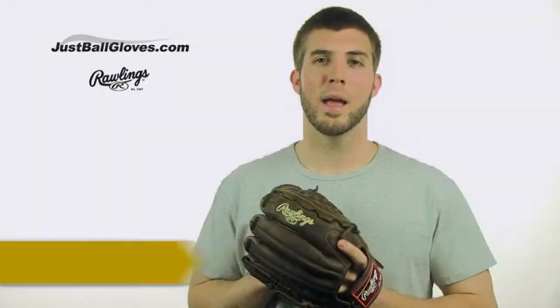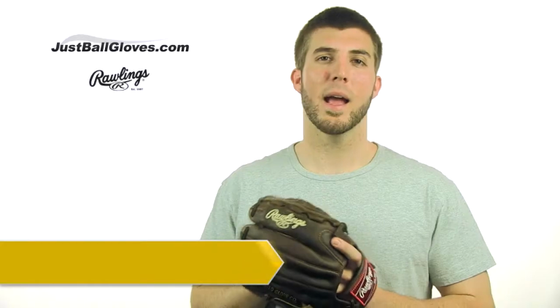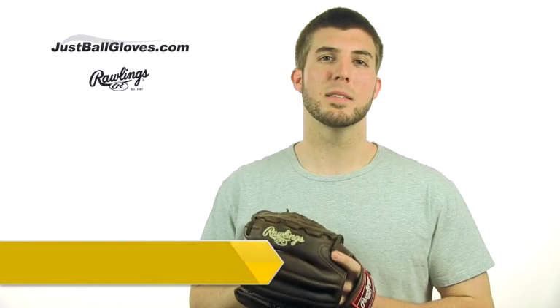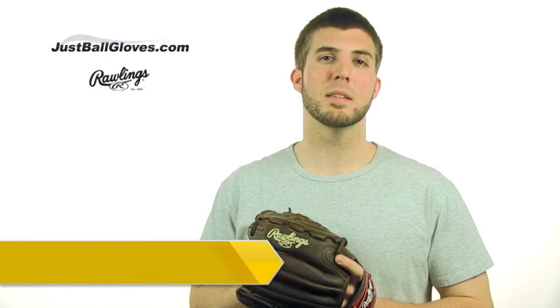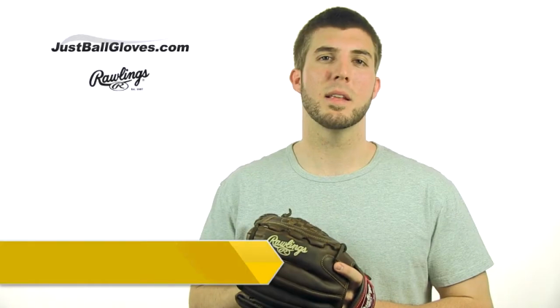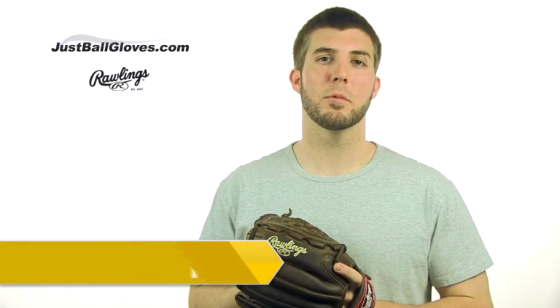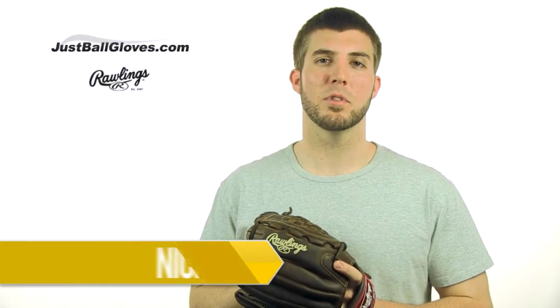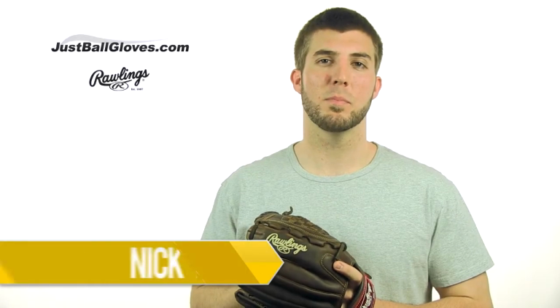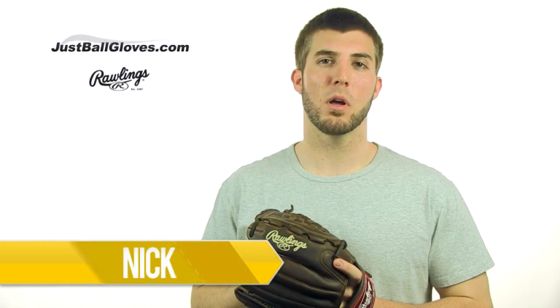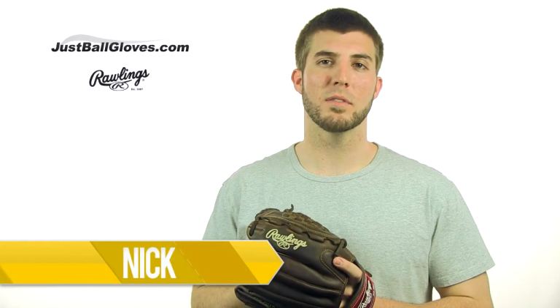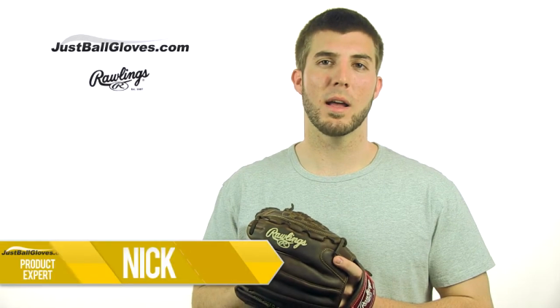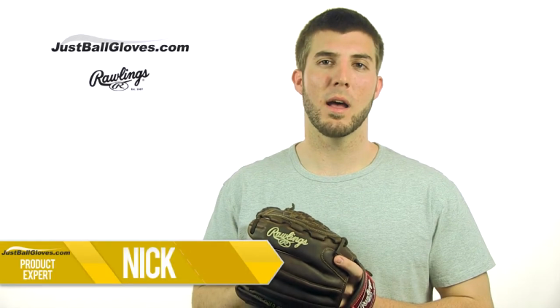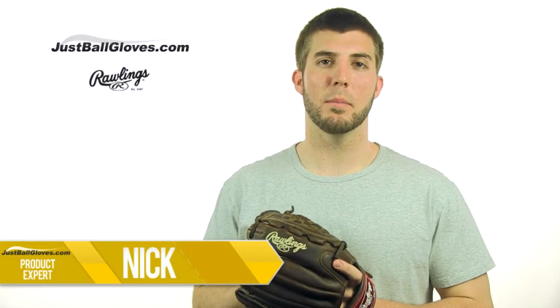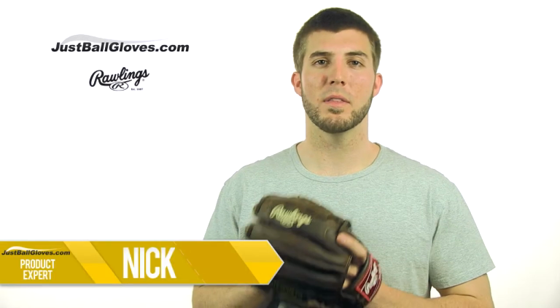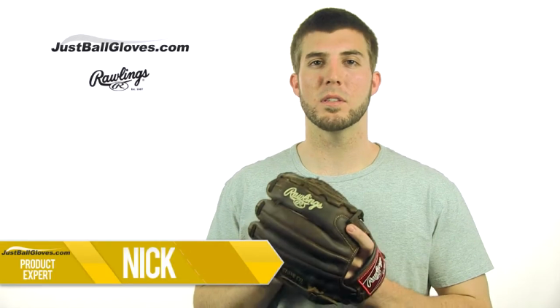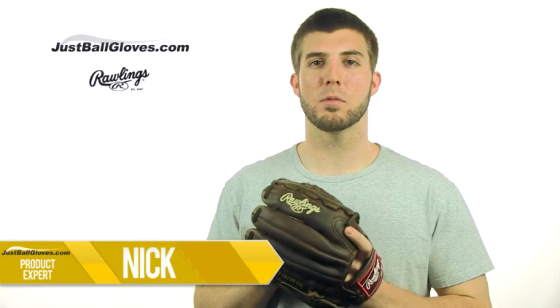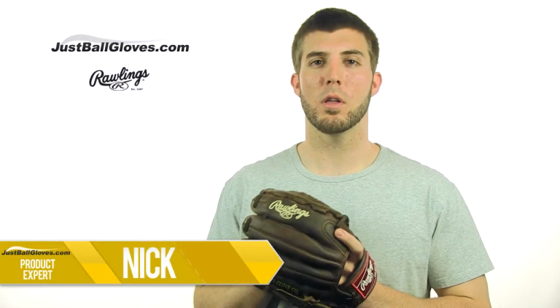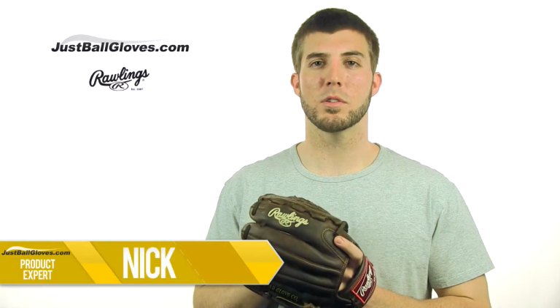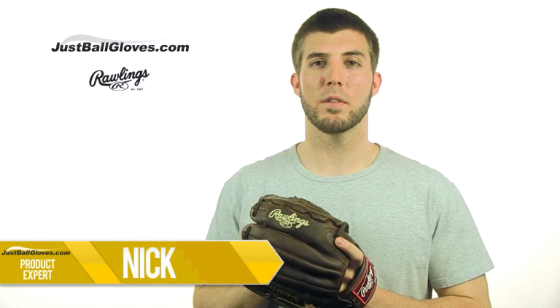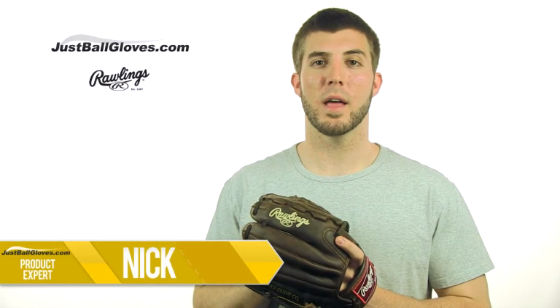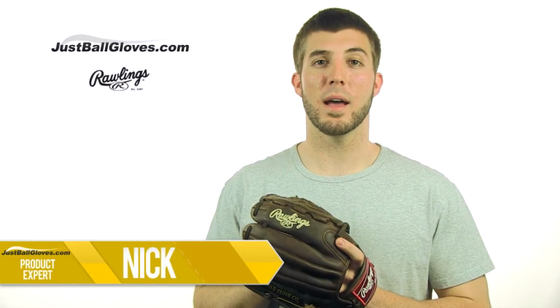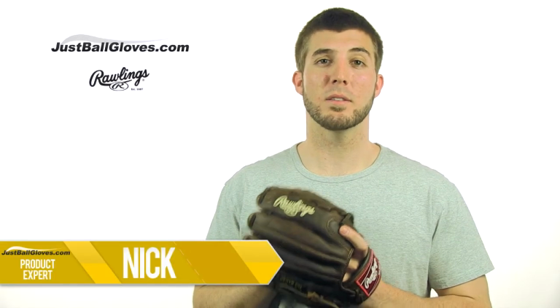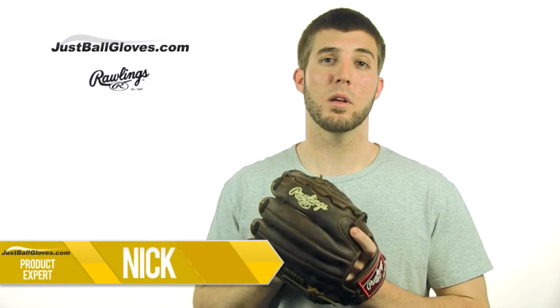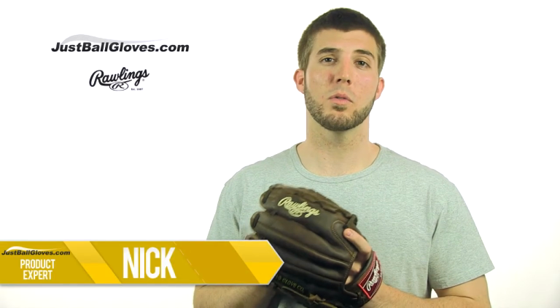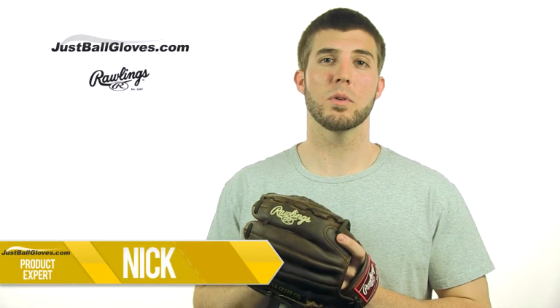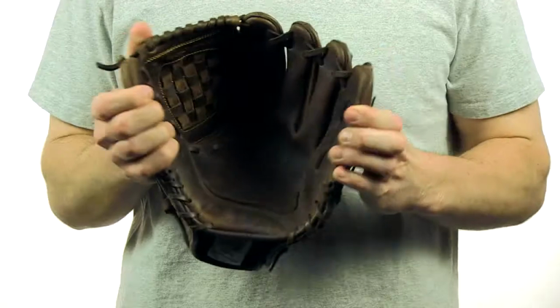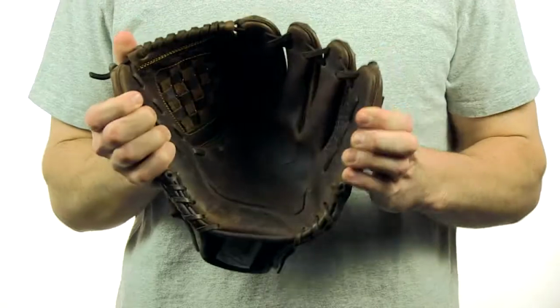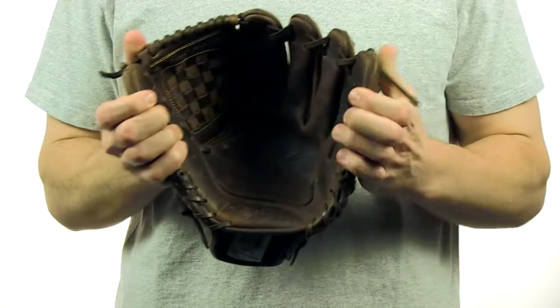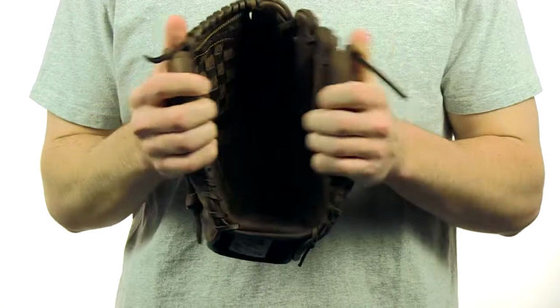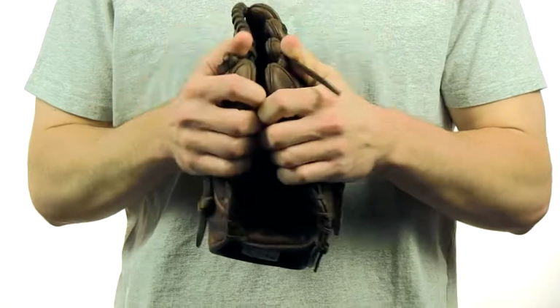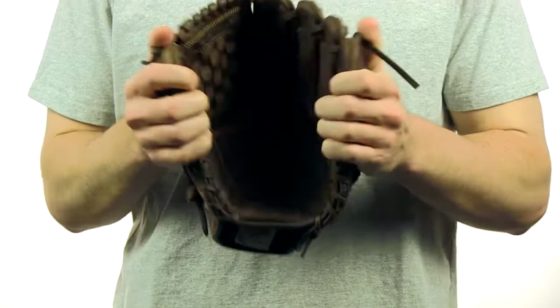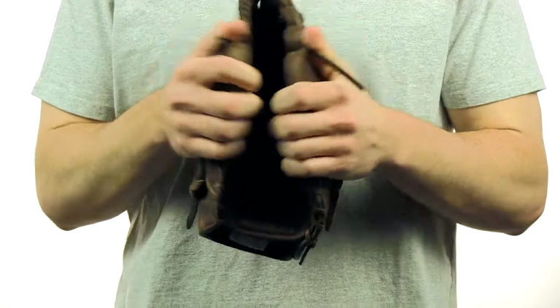Hey guys, this is Nick with JustBallGloves.com and this is the Rawlings Heart of the Hide Solid Core Series 12-inch Glove.